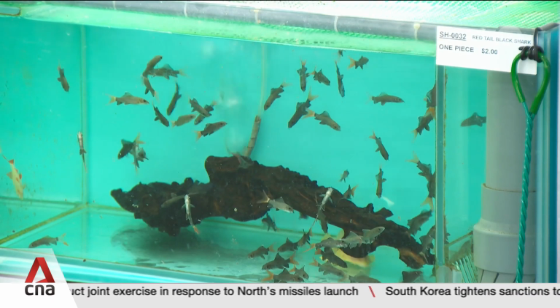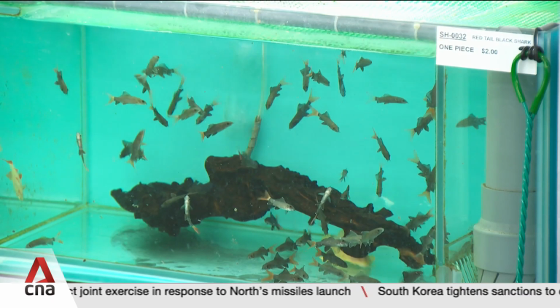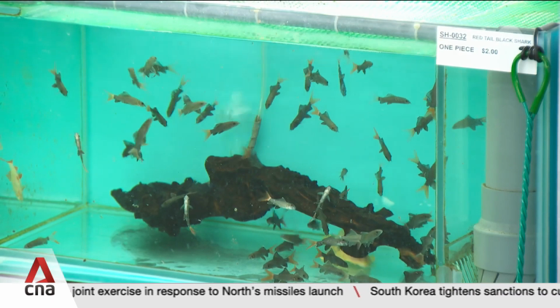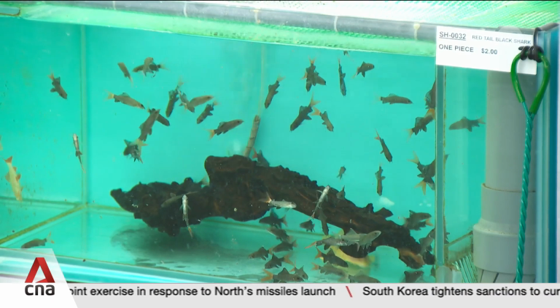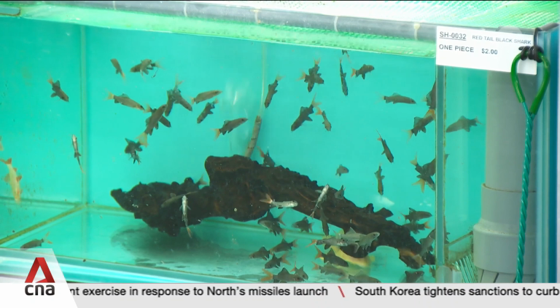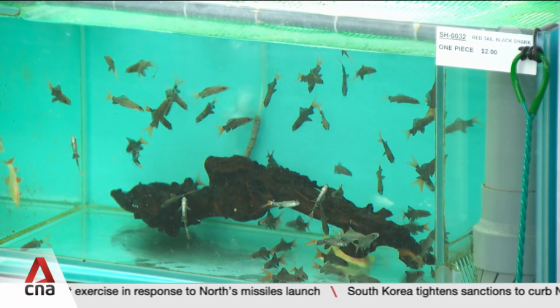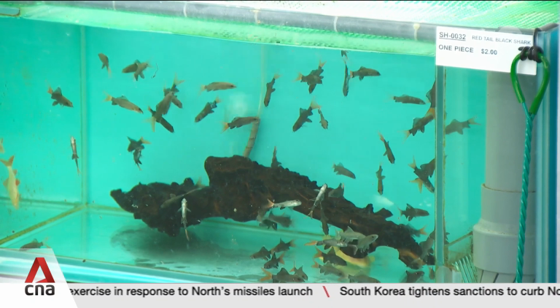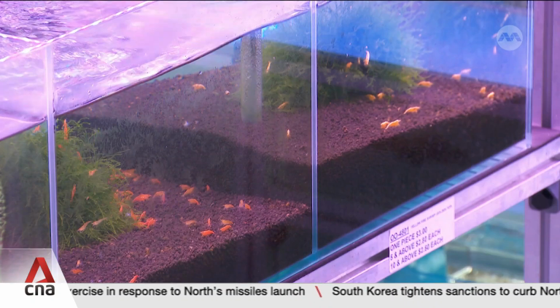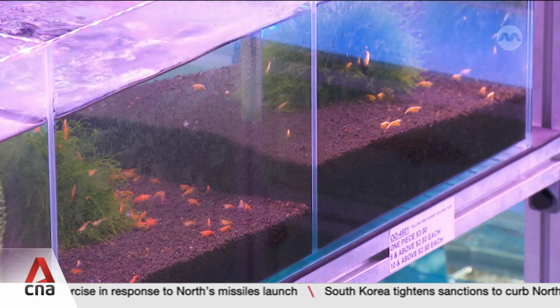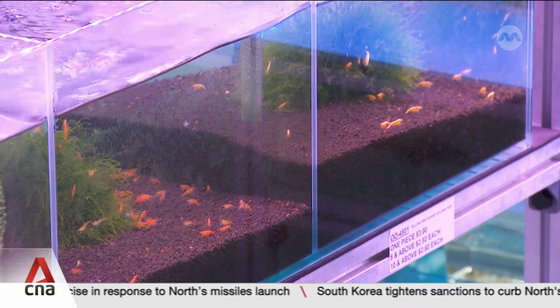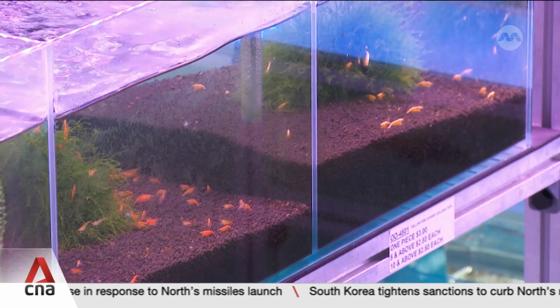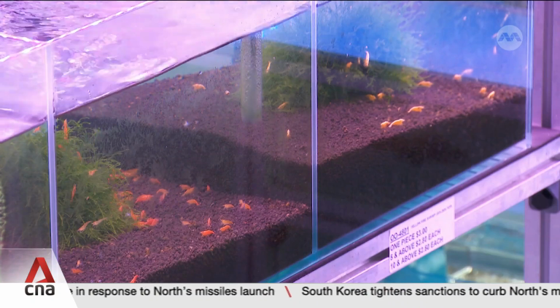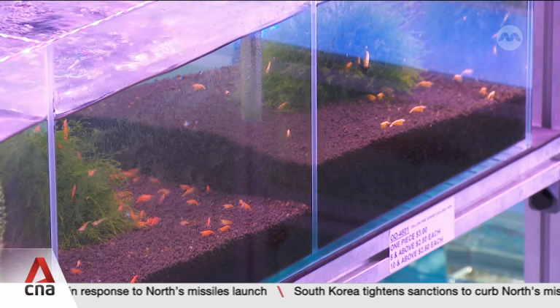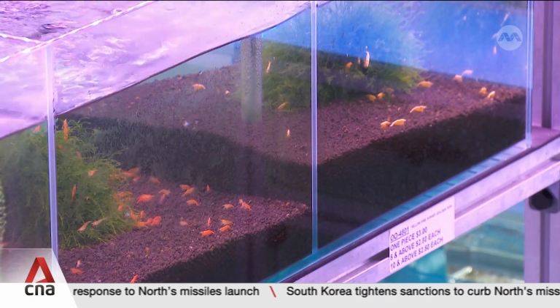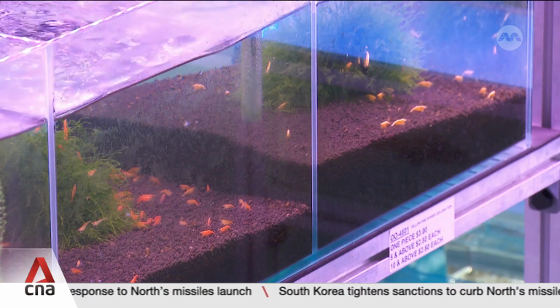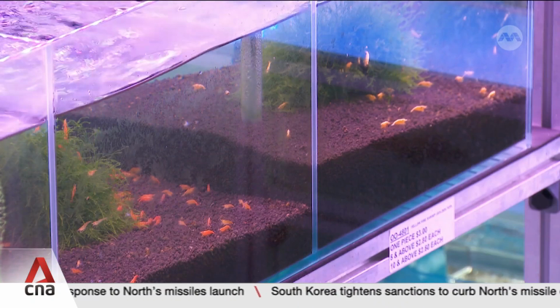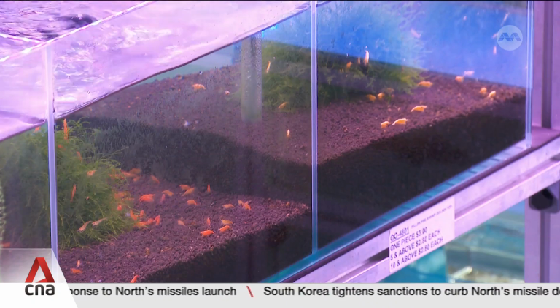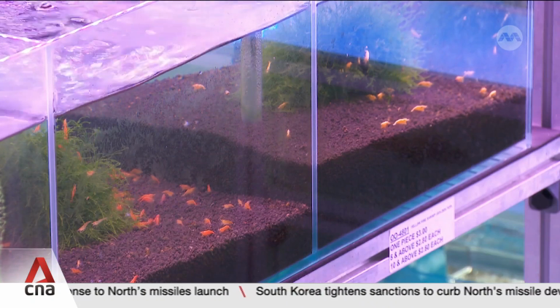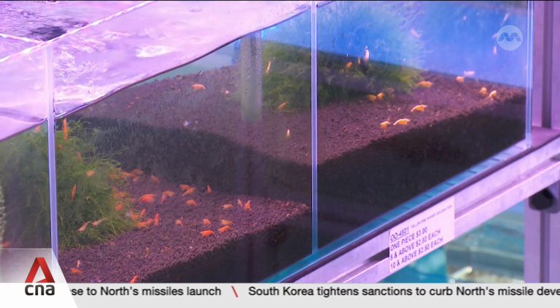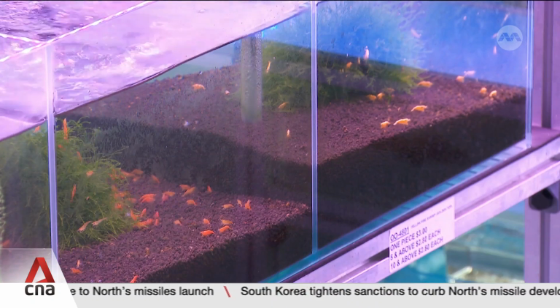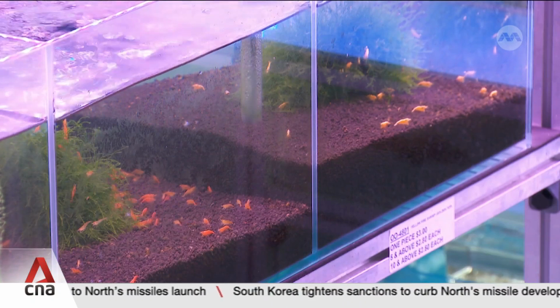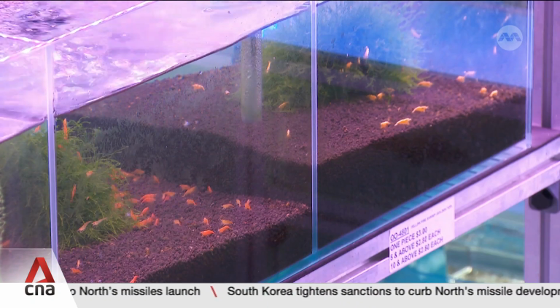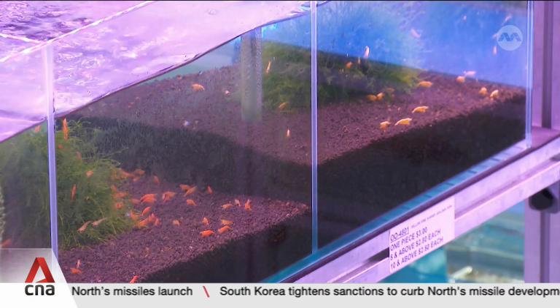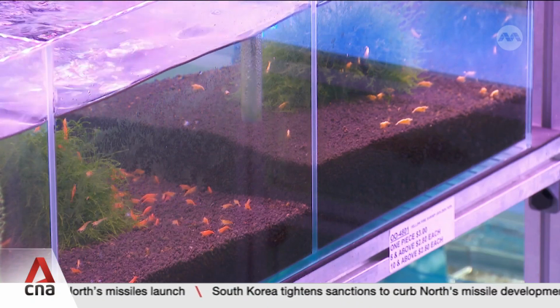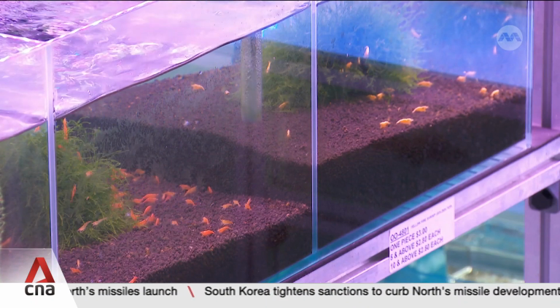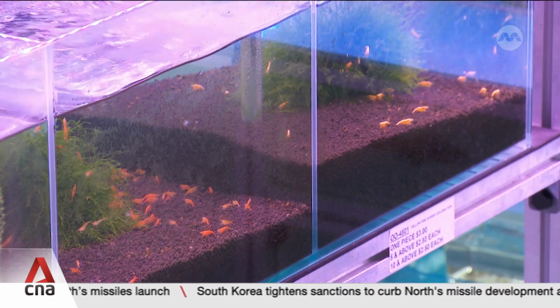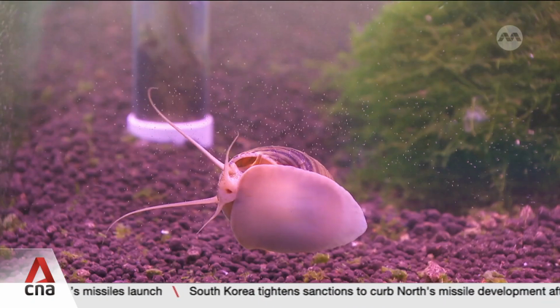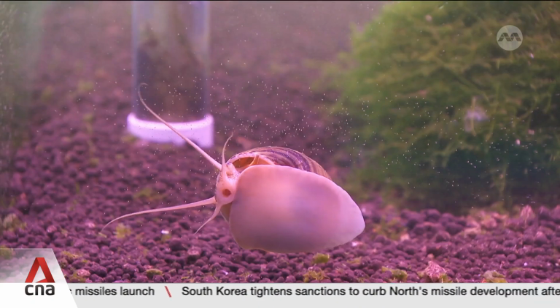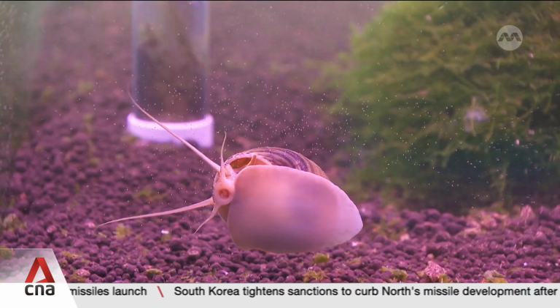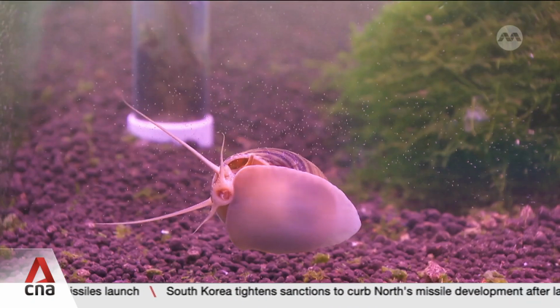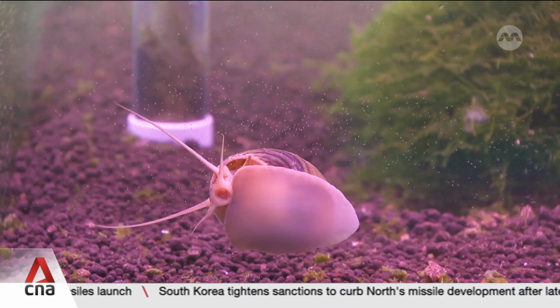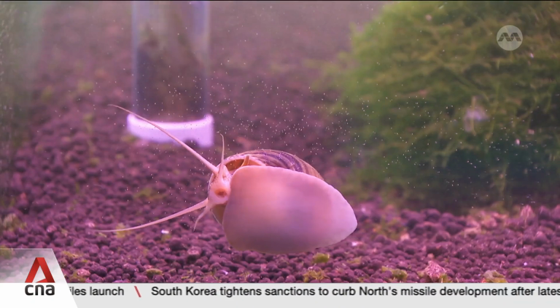Despite these challenges, industry players remain hopeful as they expect global demand to remain stable.